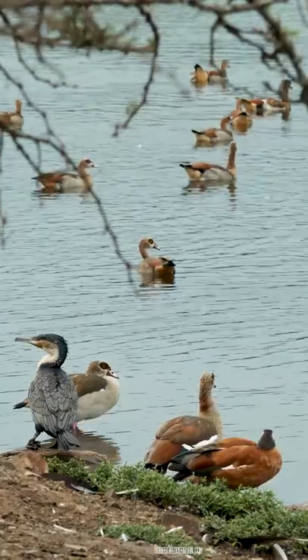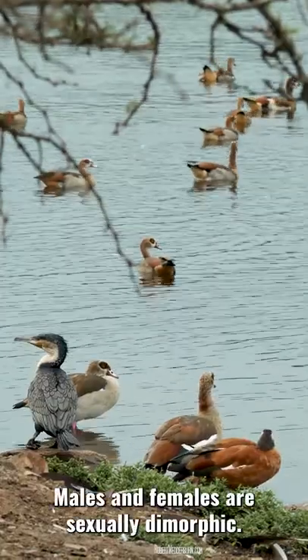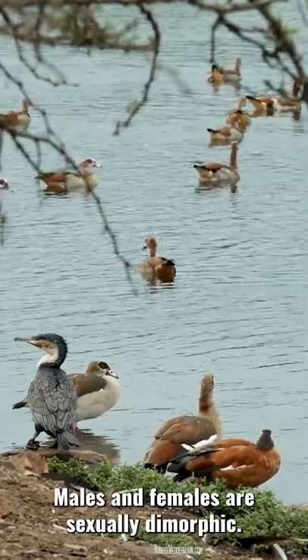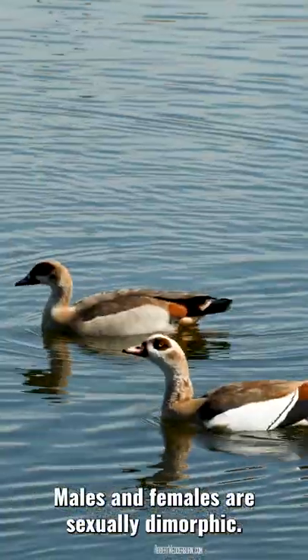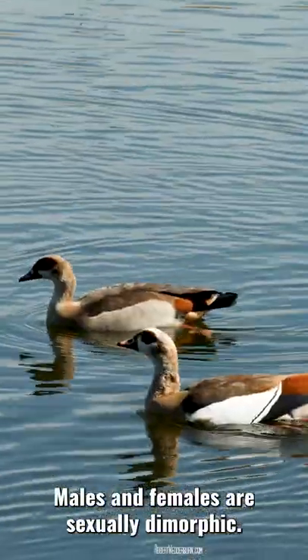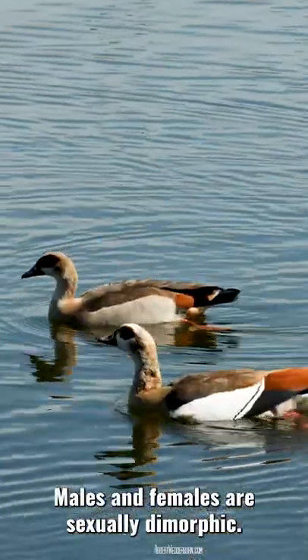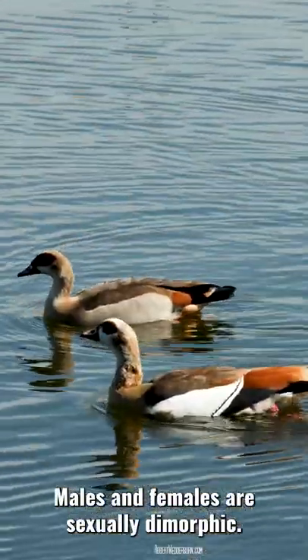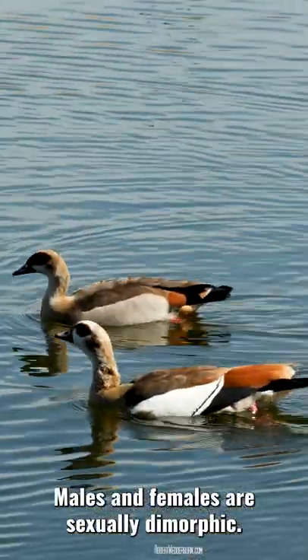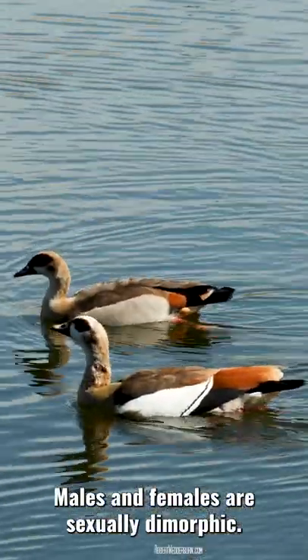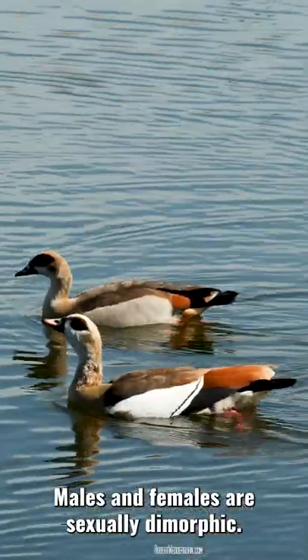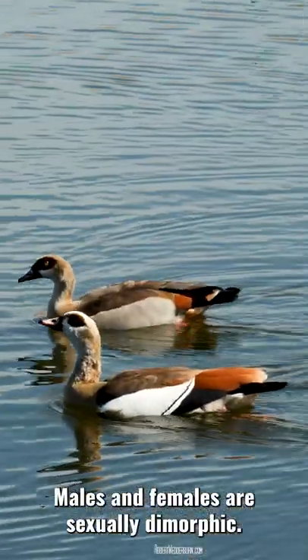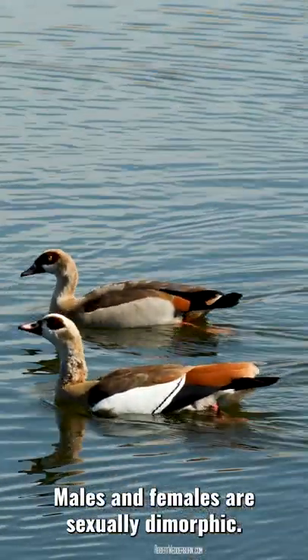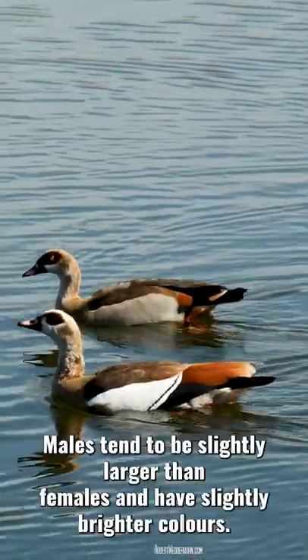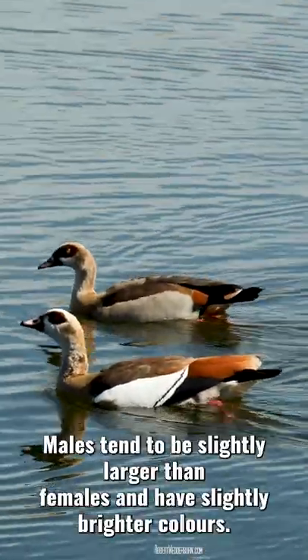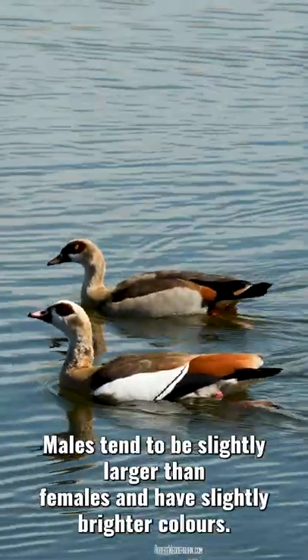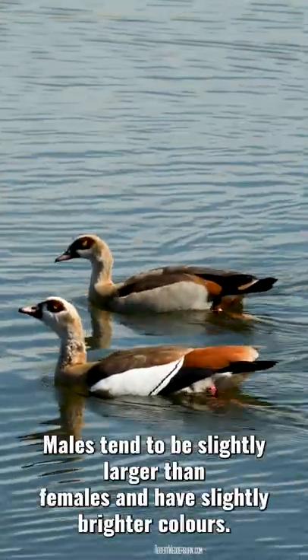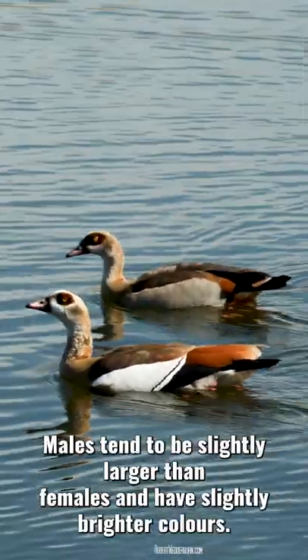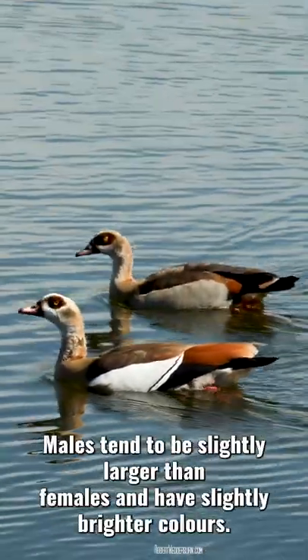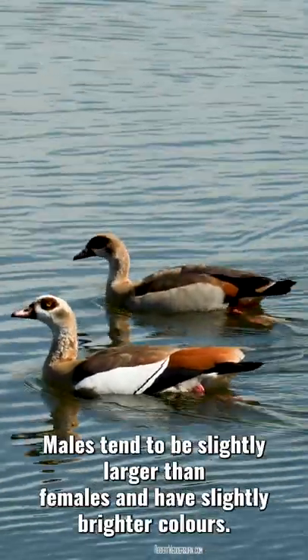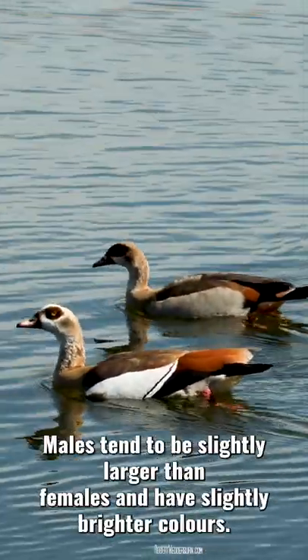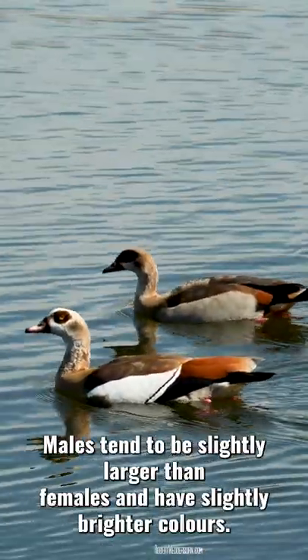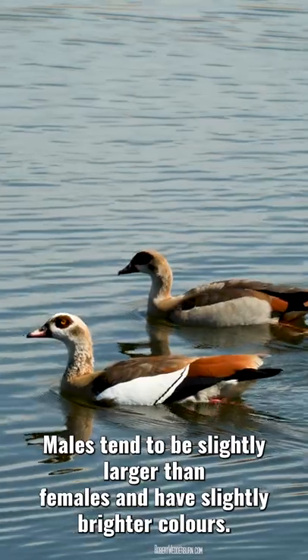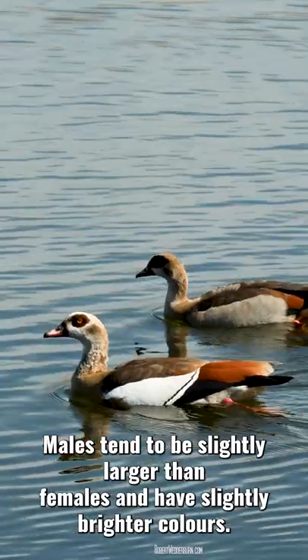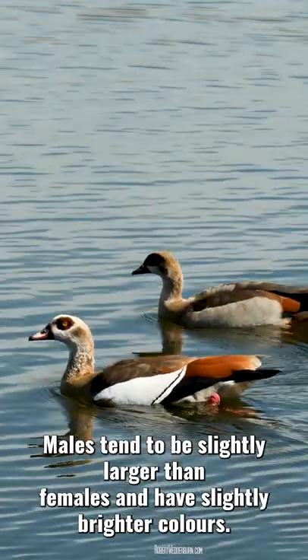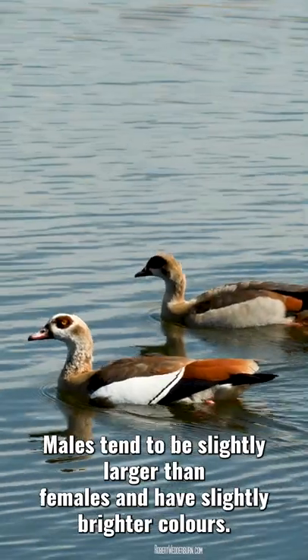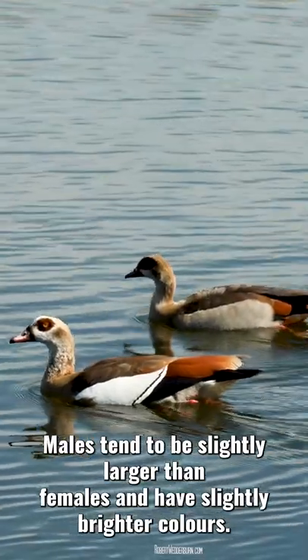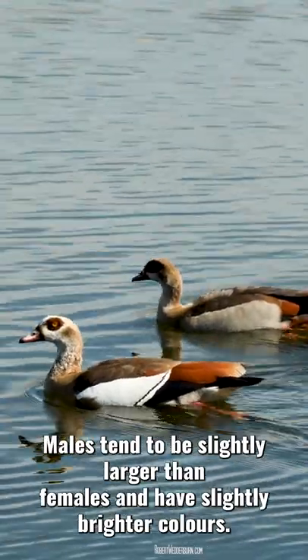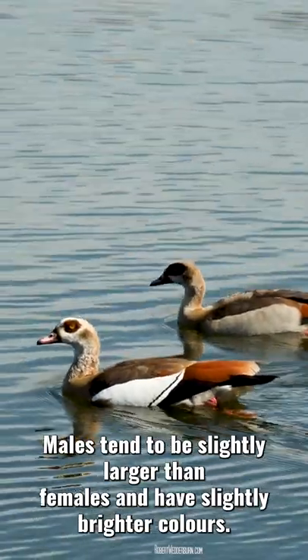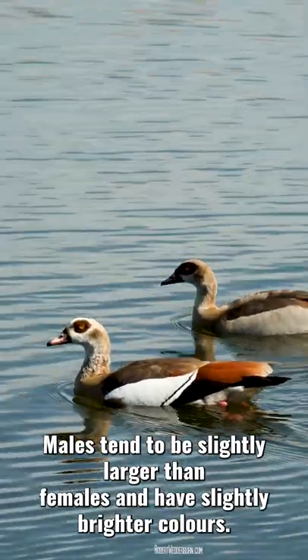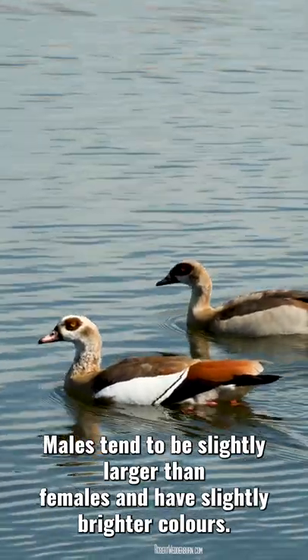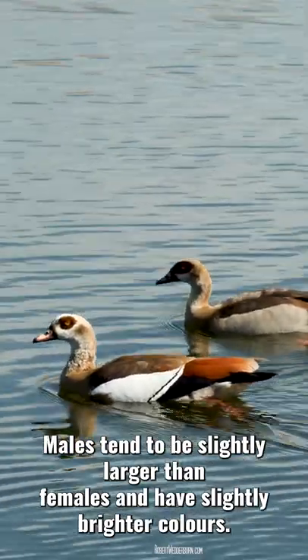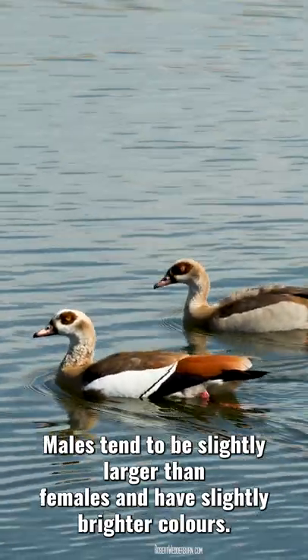Males and females are sexually dimorphic. Males tend to be slightly larger than females and have slightly brighter colours.